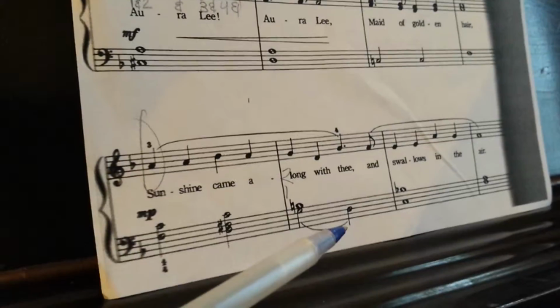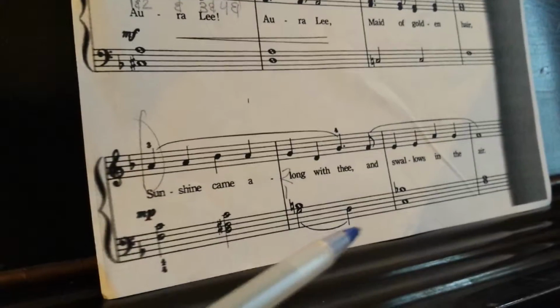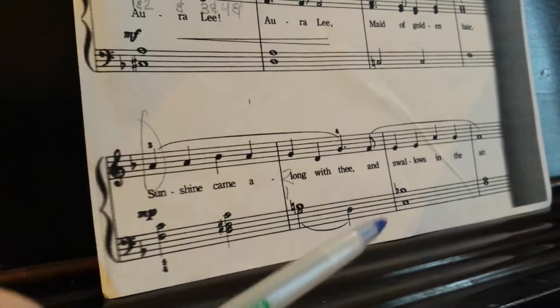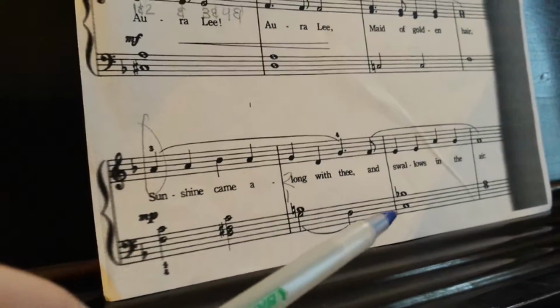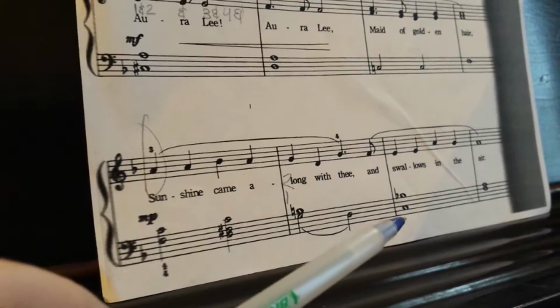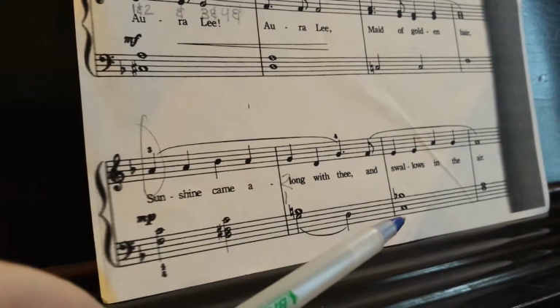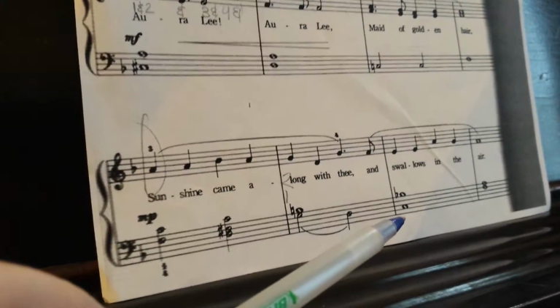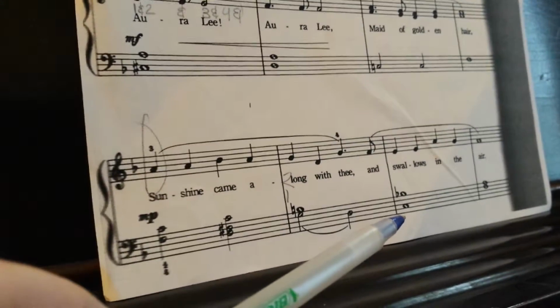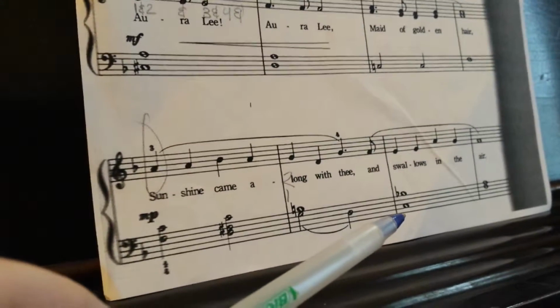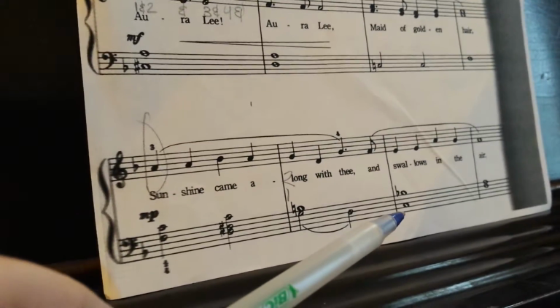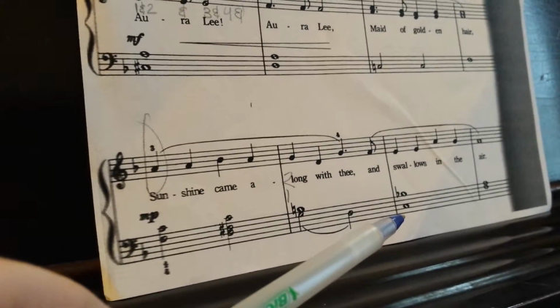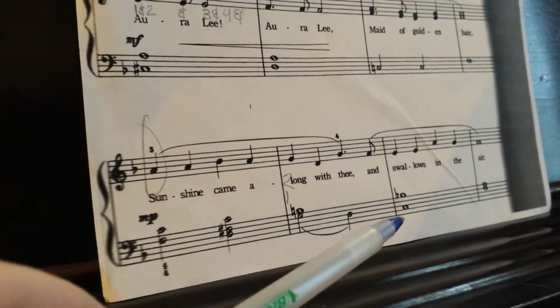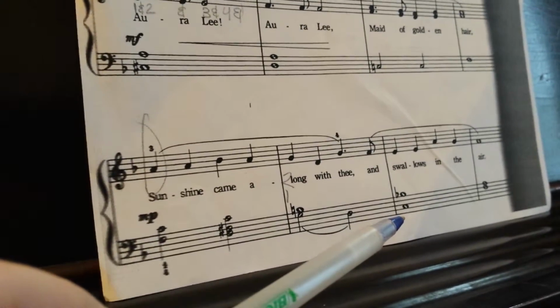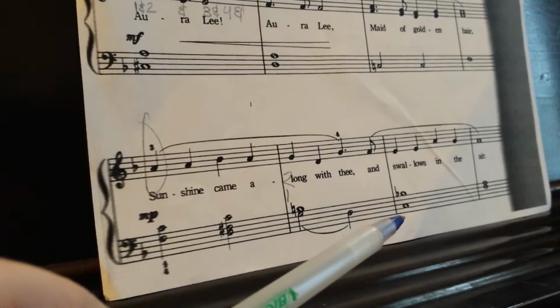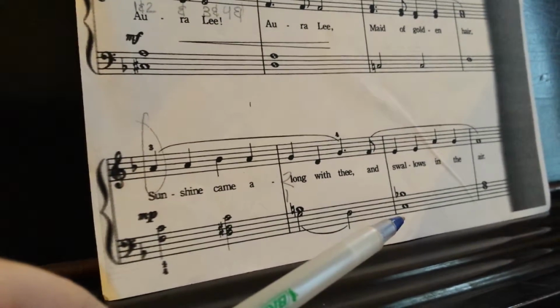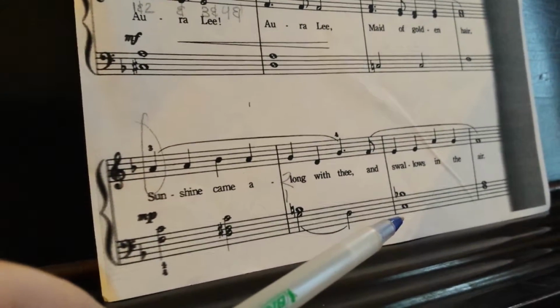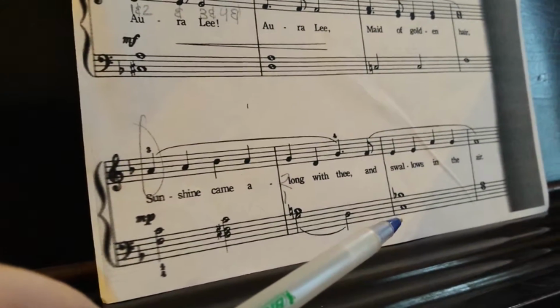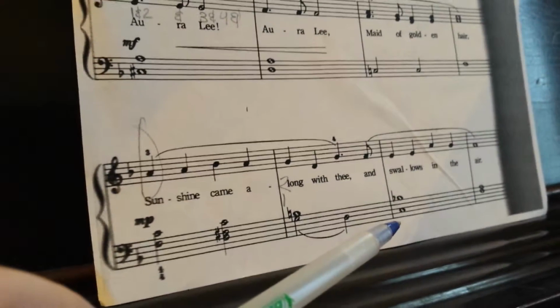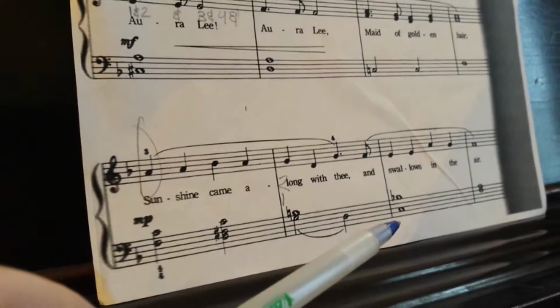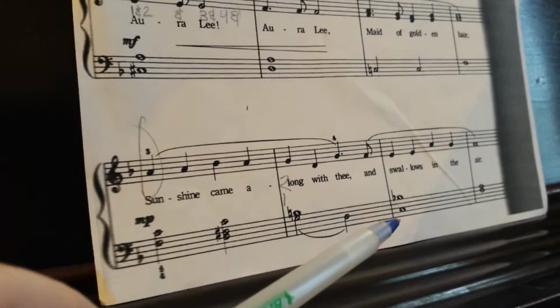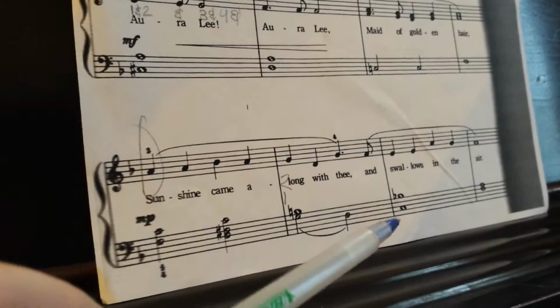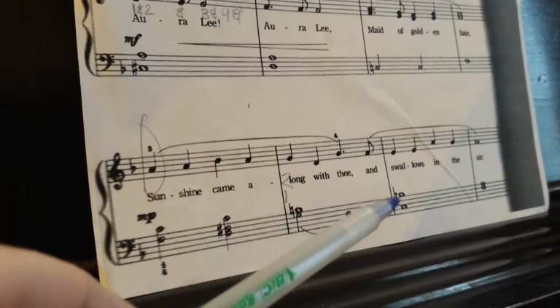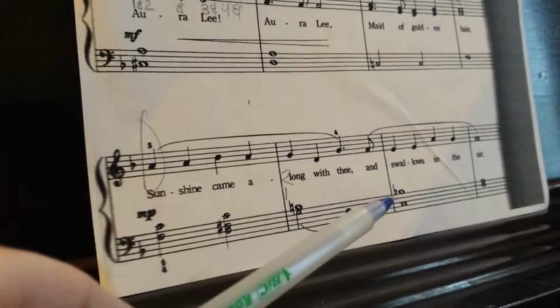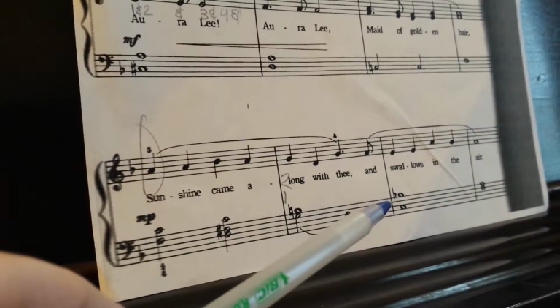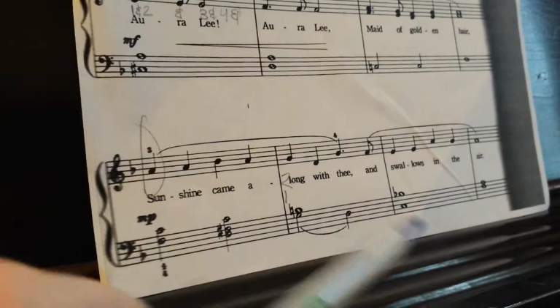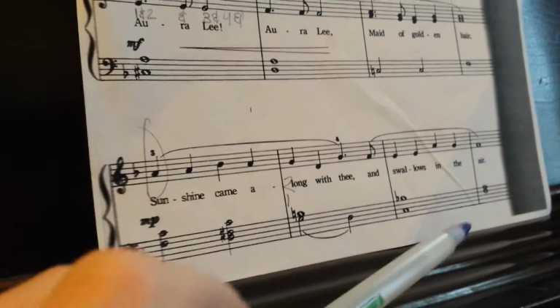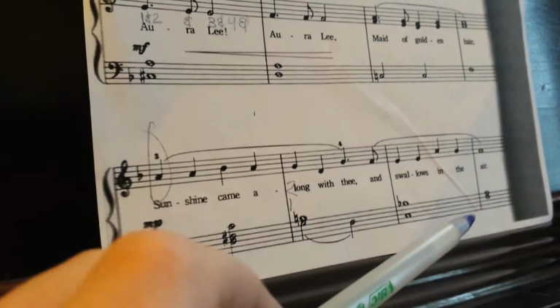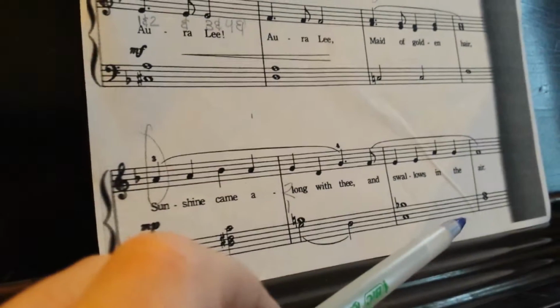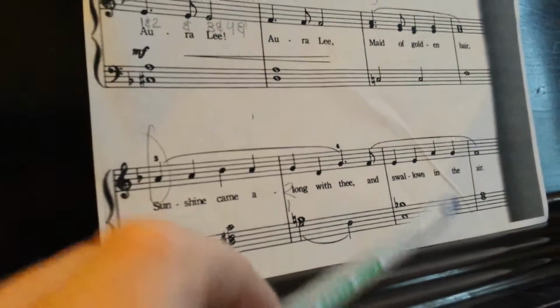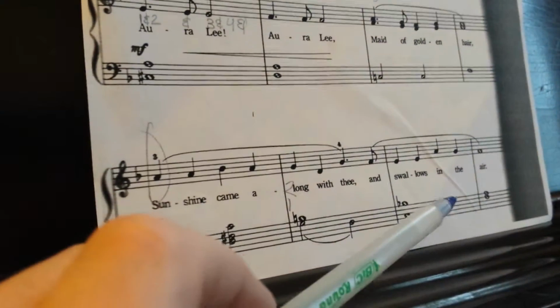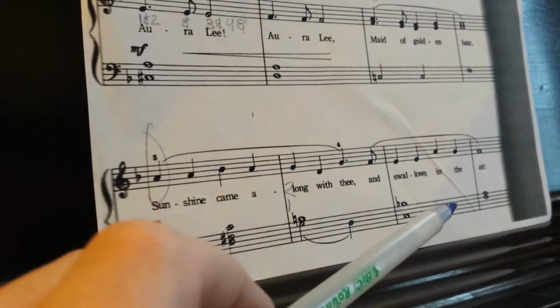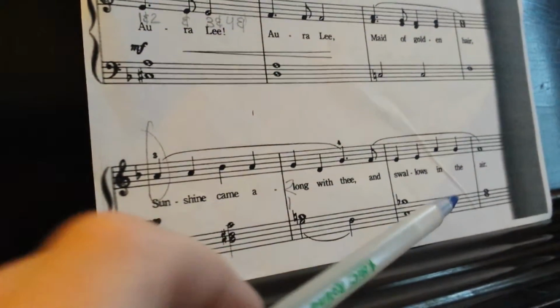Excellent. And what is this? B flat and C. We name bottom to top. C and B flat. F and A. F and A.